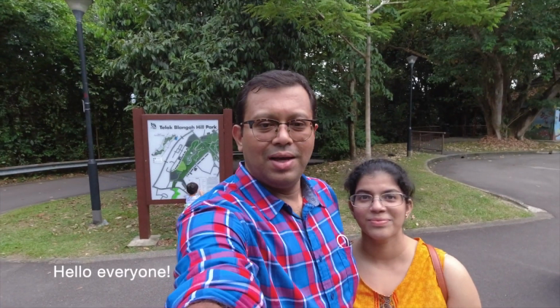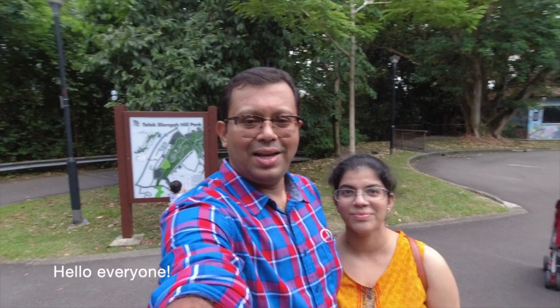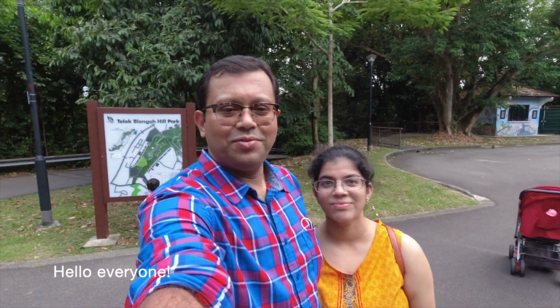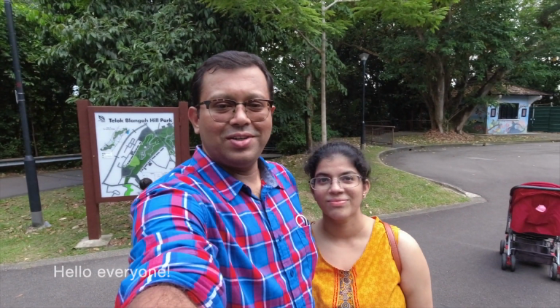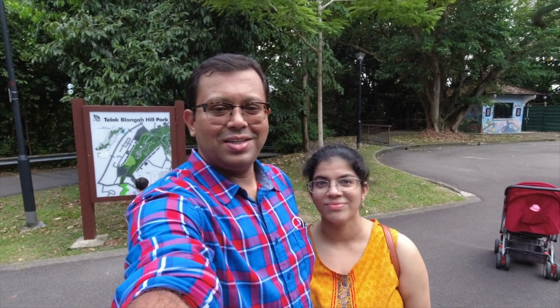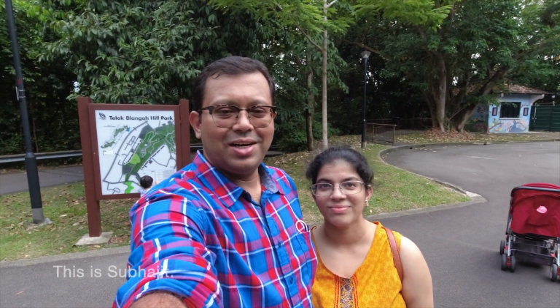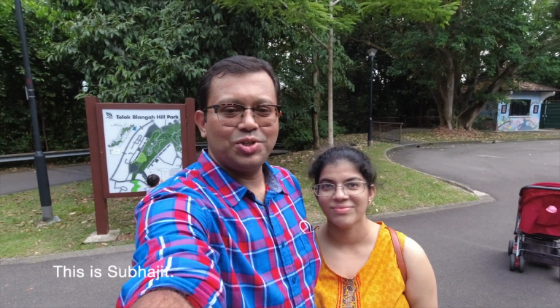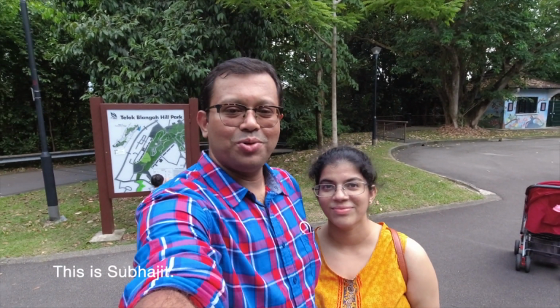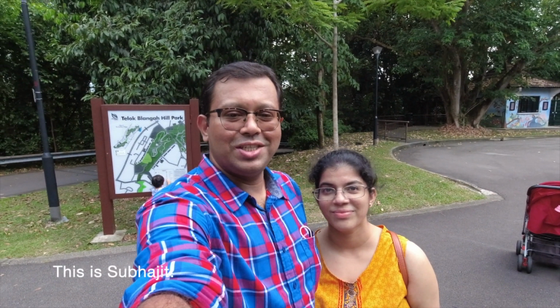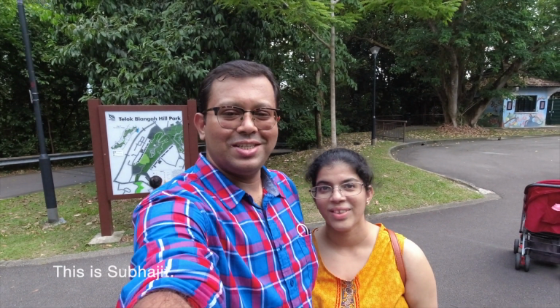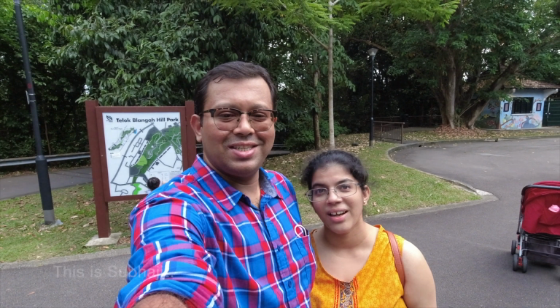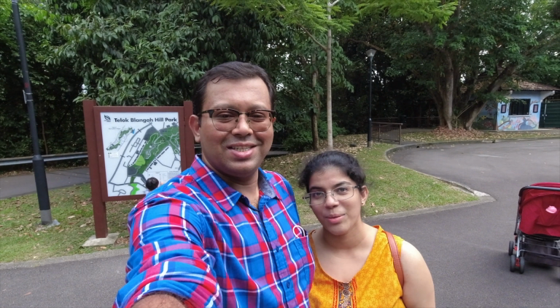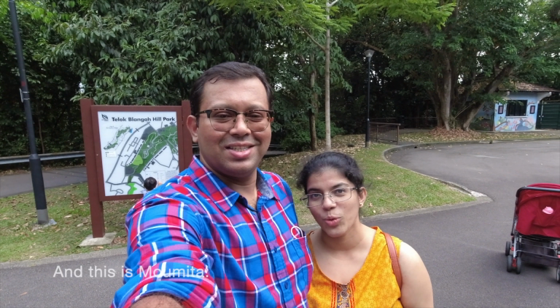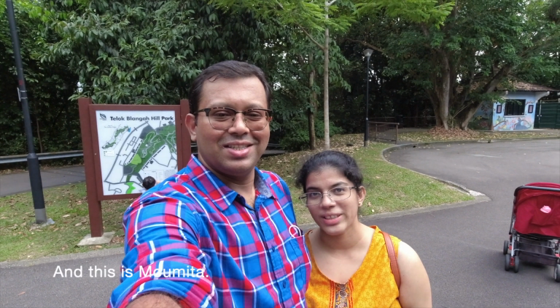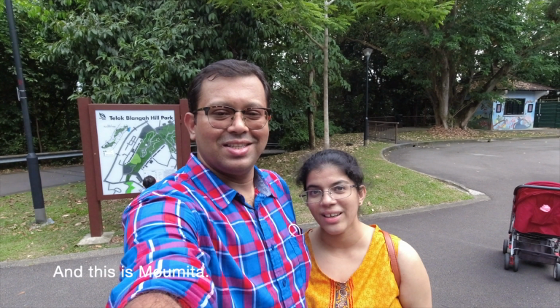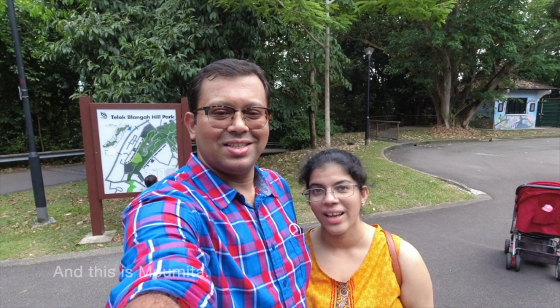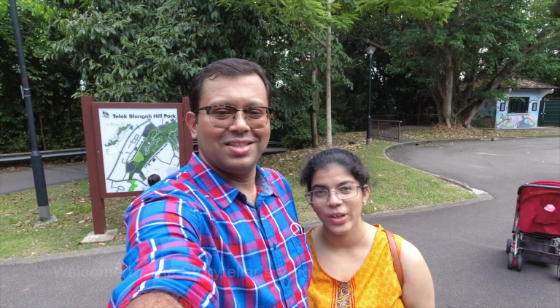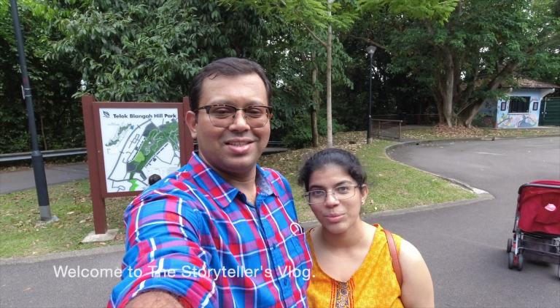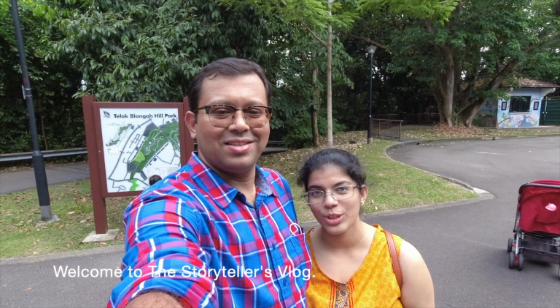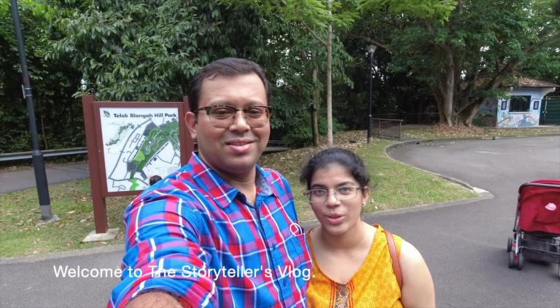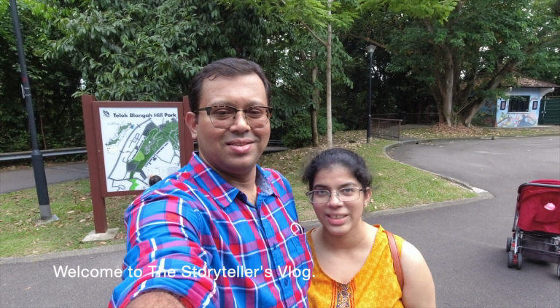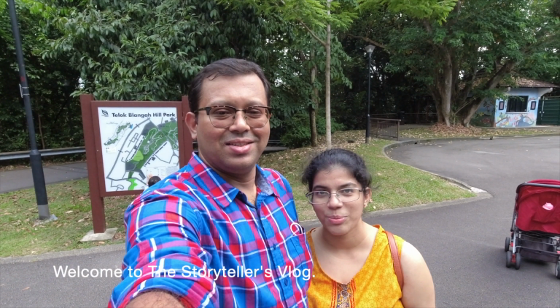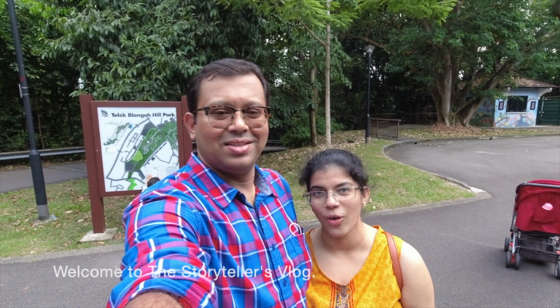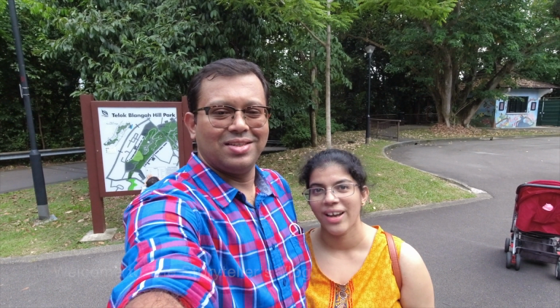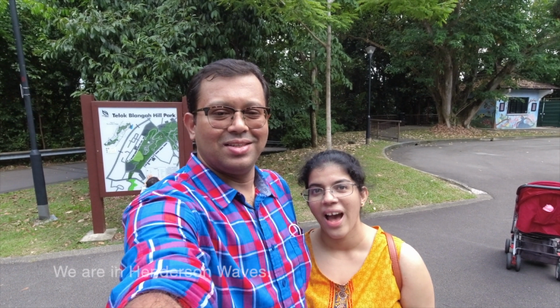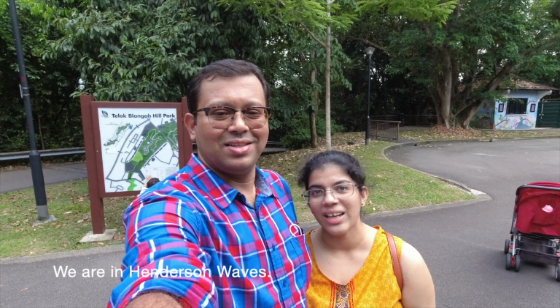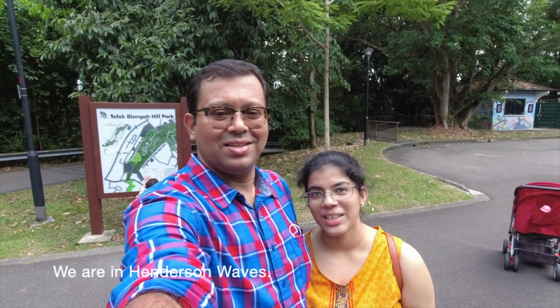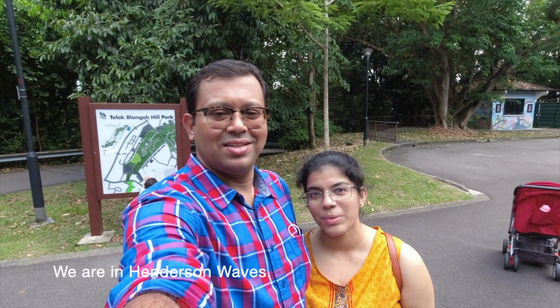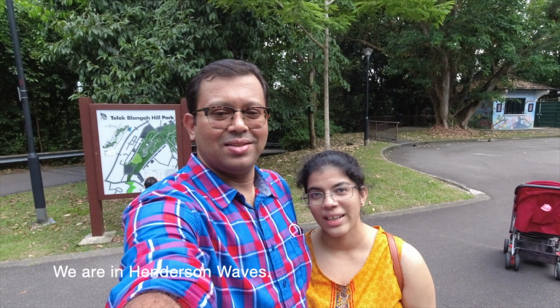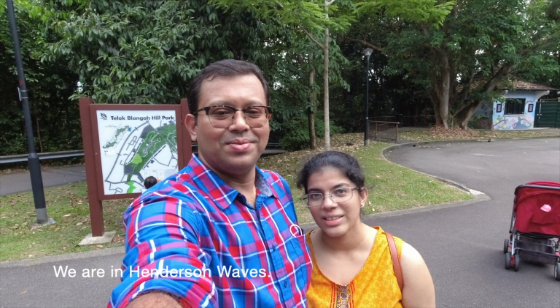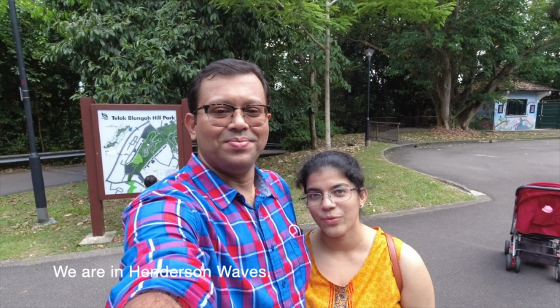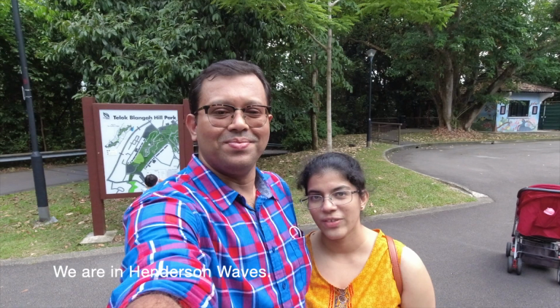Hello everyone, I am Shubhajit and I am Harita. Welcome to the Storyteller Vlog. Today, we are going to talk about the Henners and Mates.